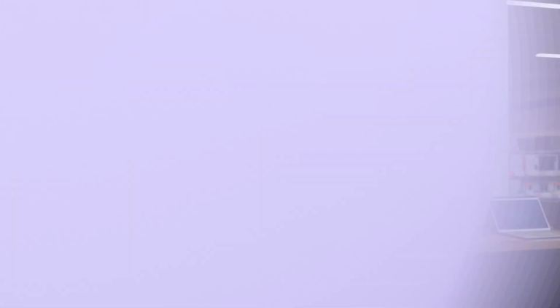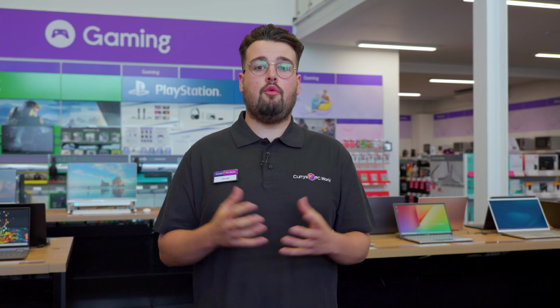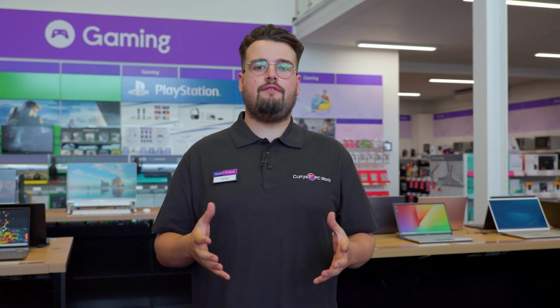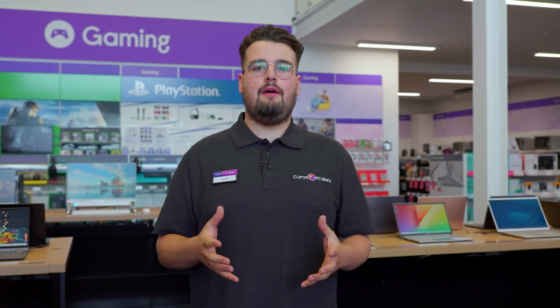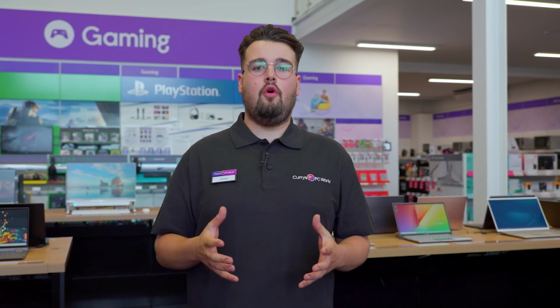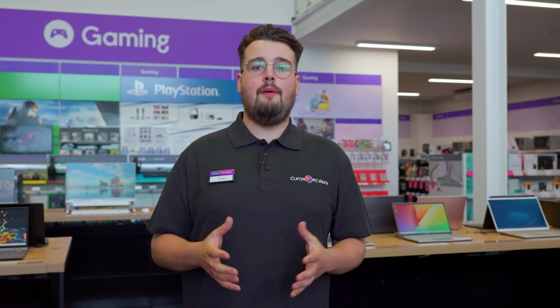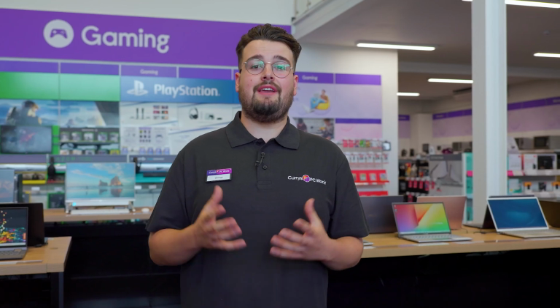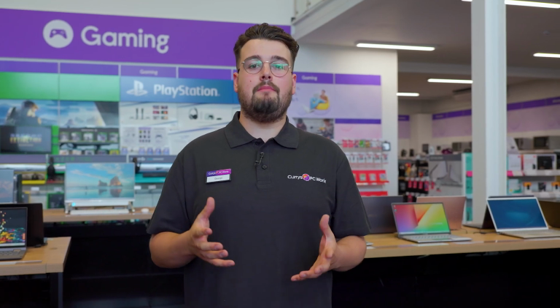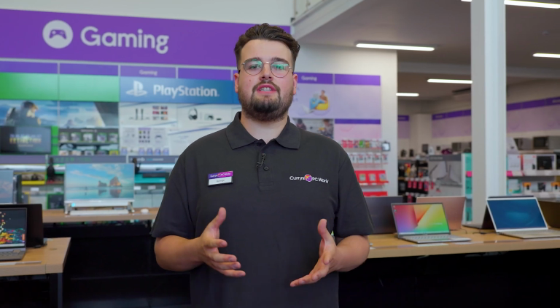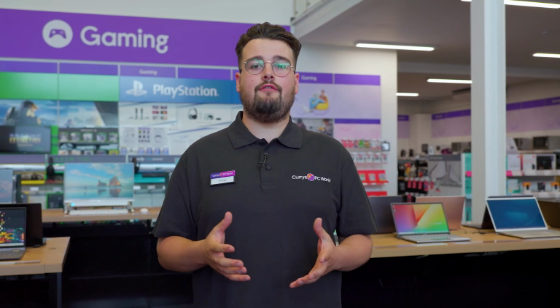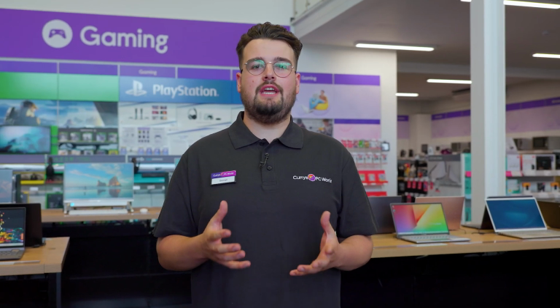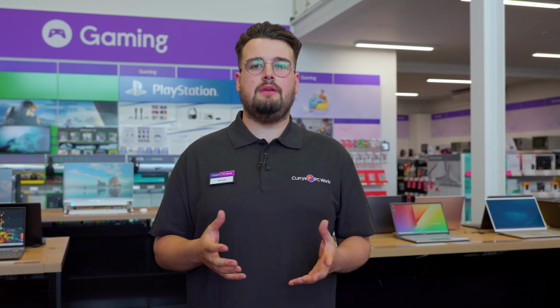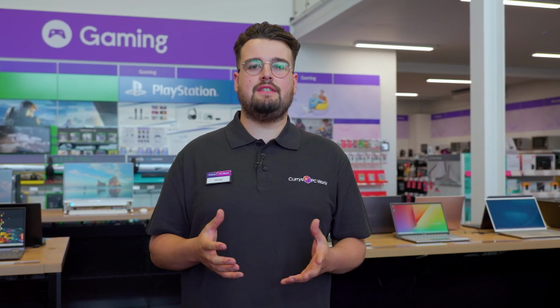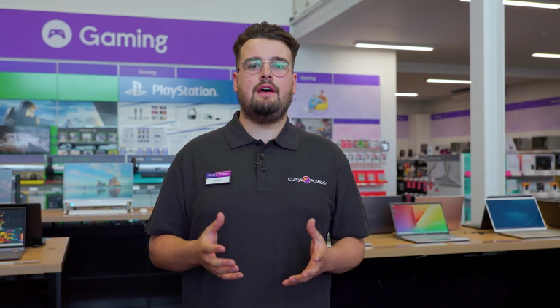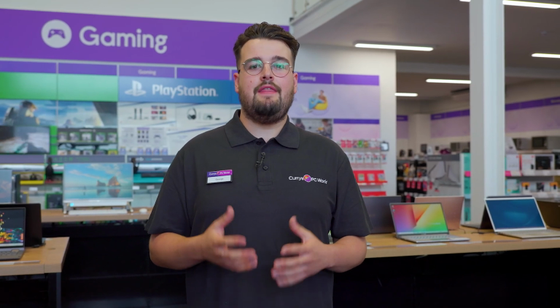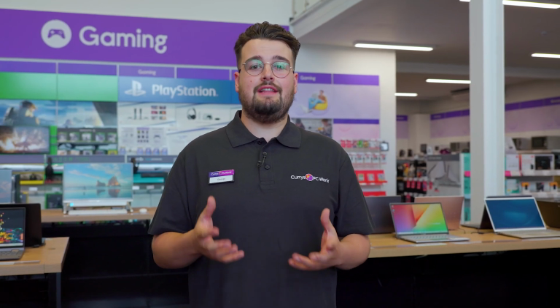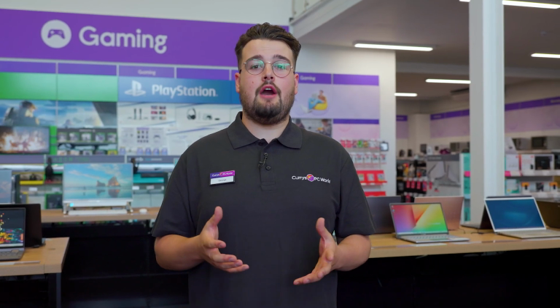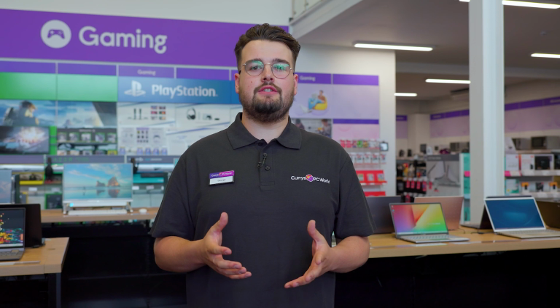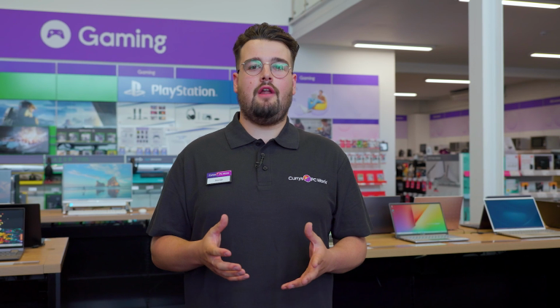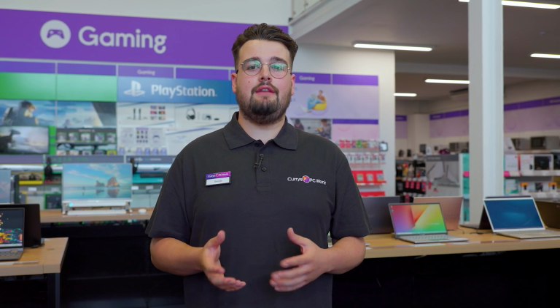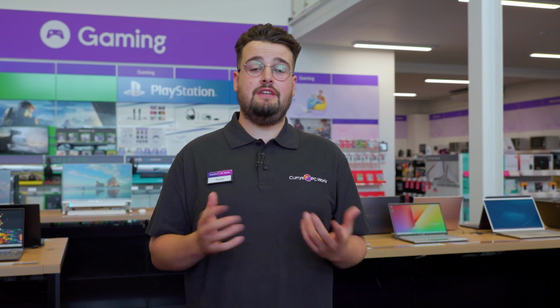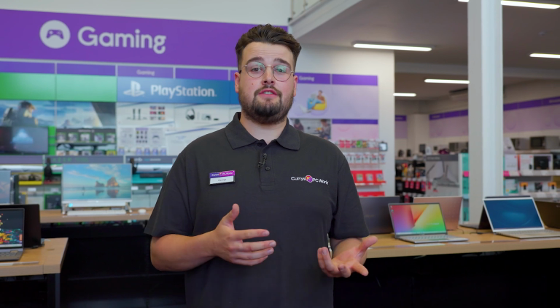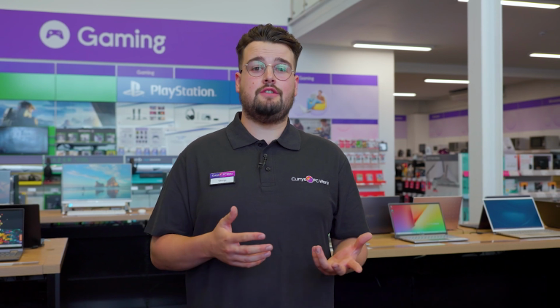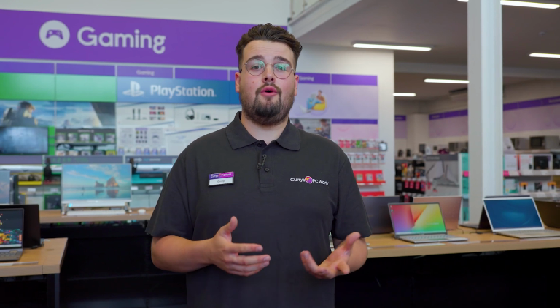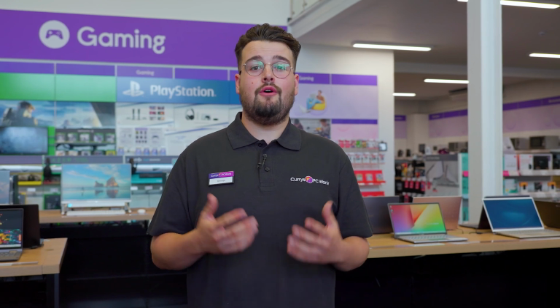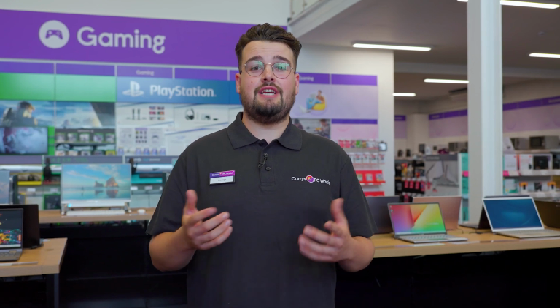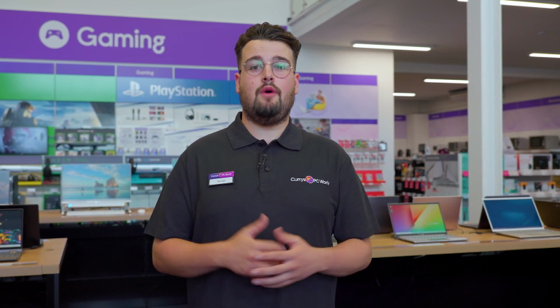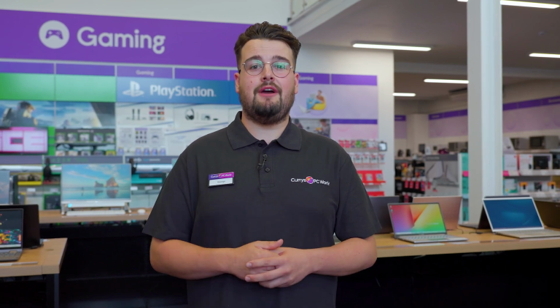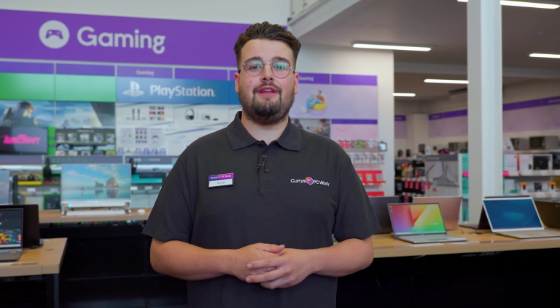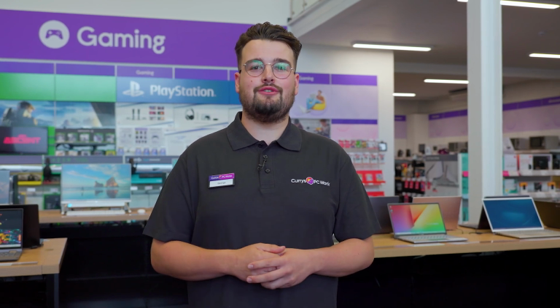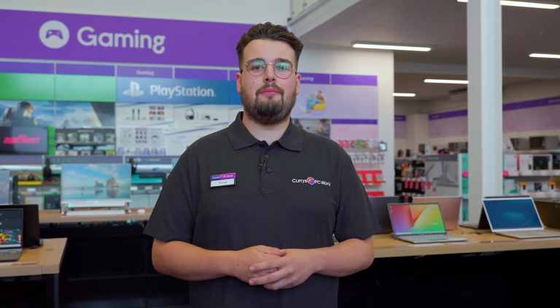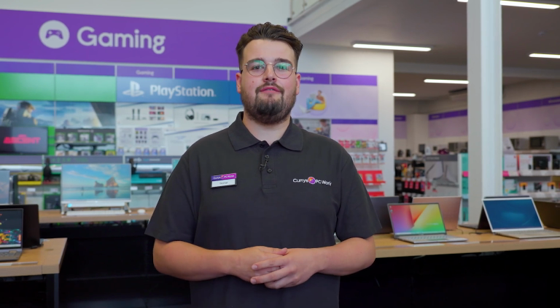If you want to find out more about getting the most out of your HP printer then head to Currys online, visit us in store, or chat to one of my colleagues on ShopLive.